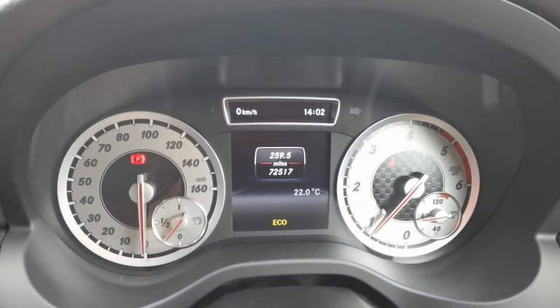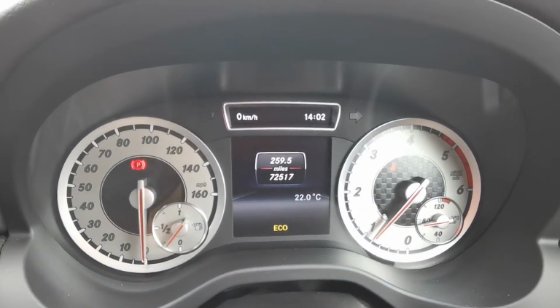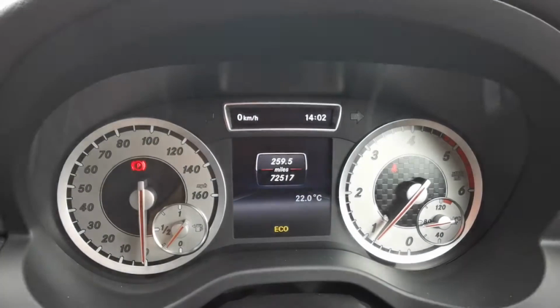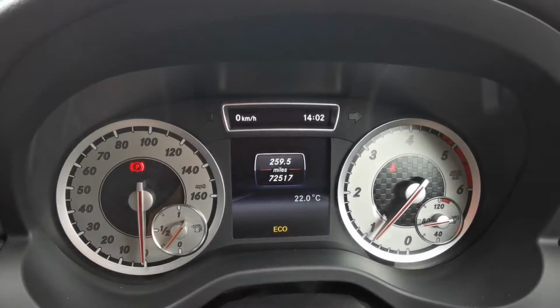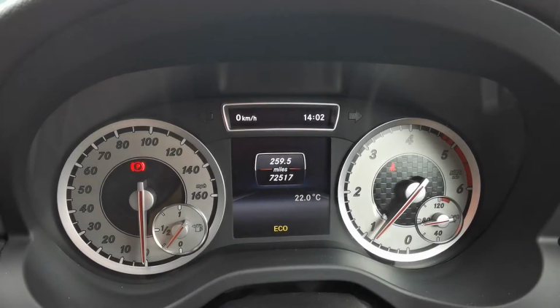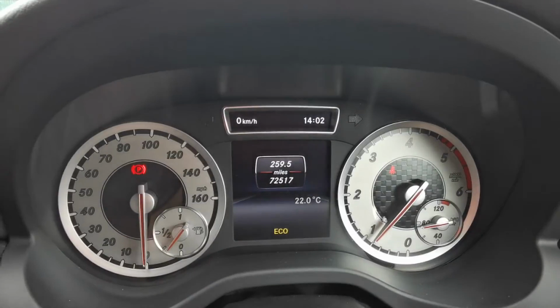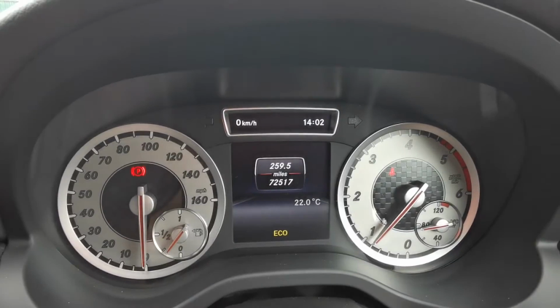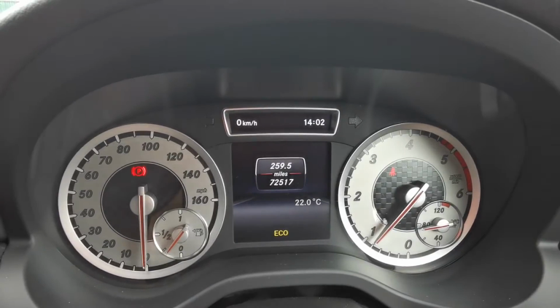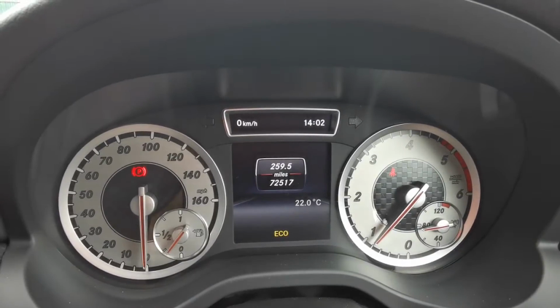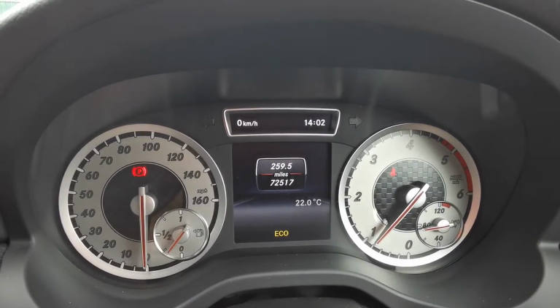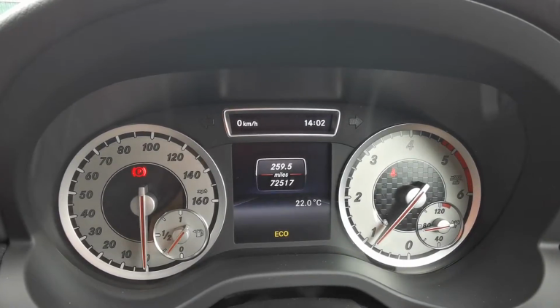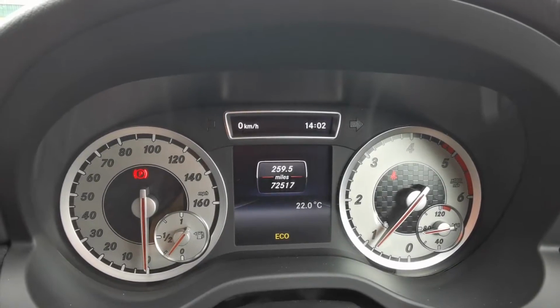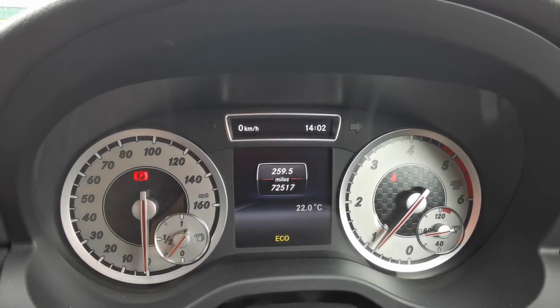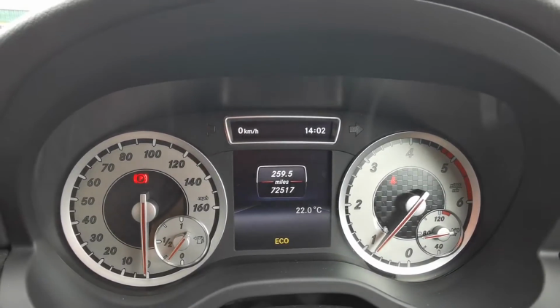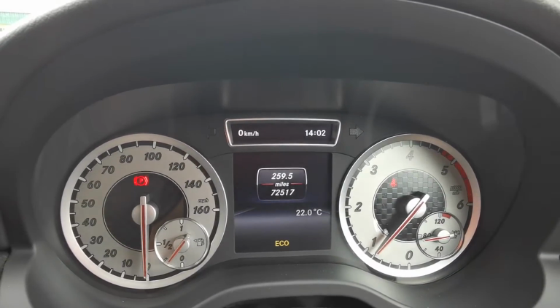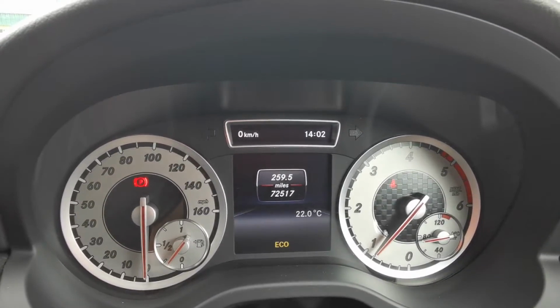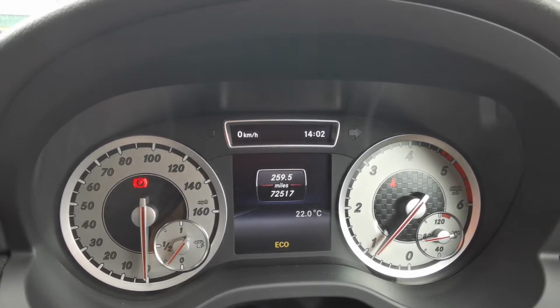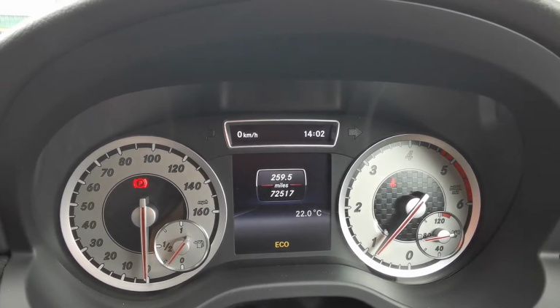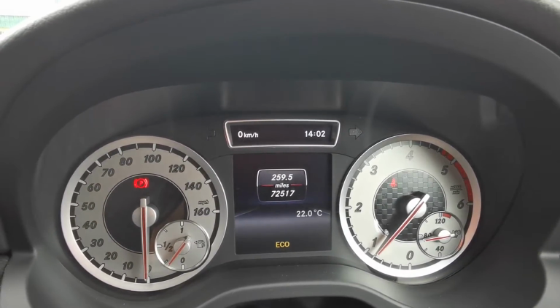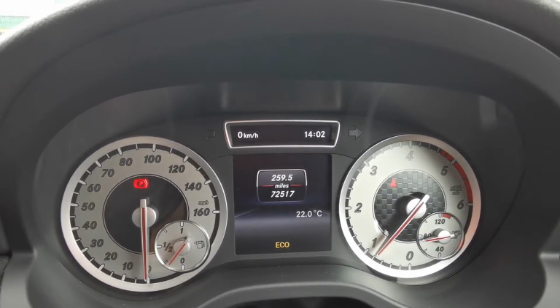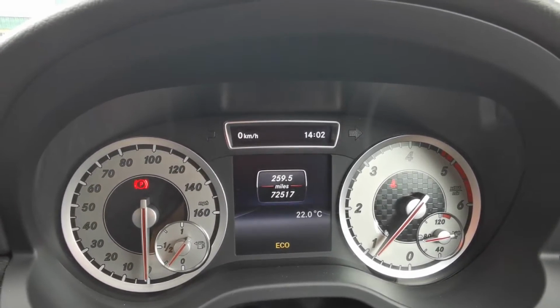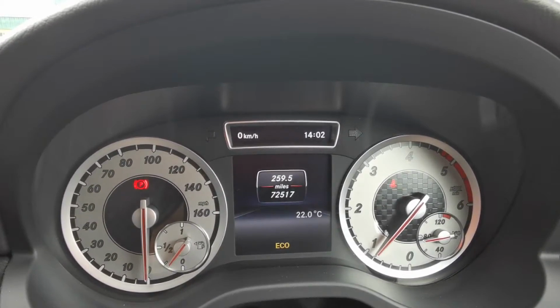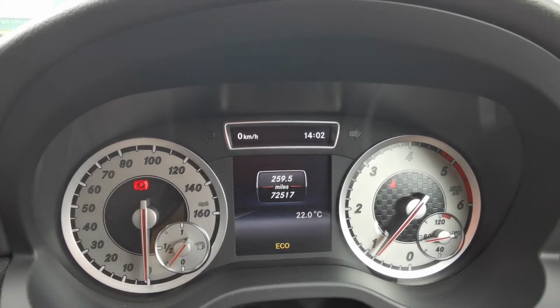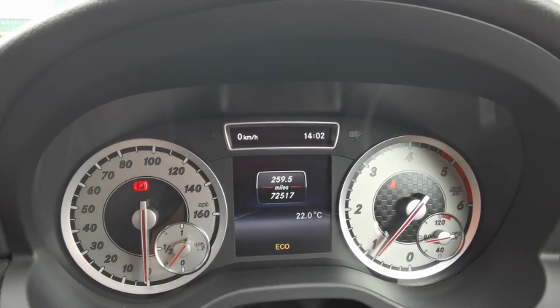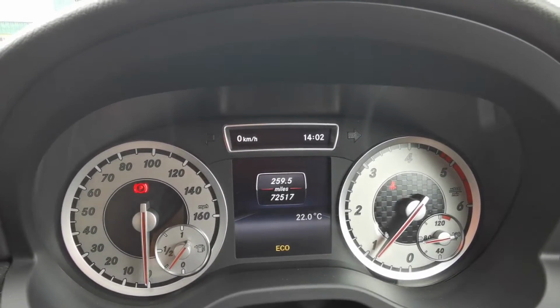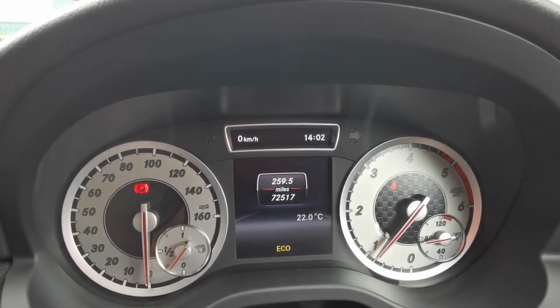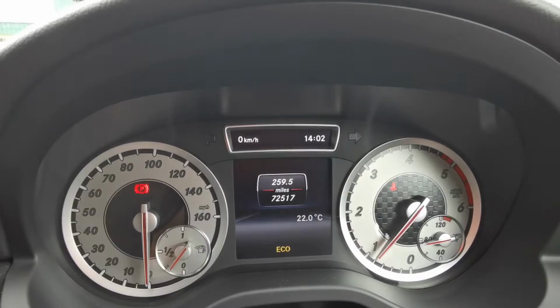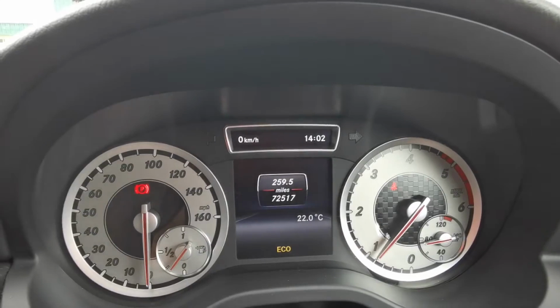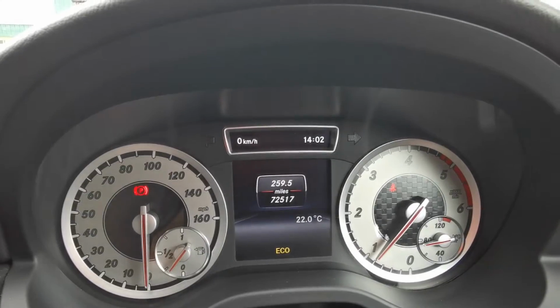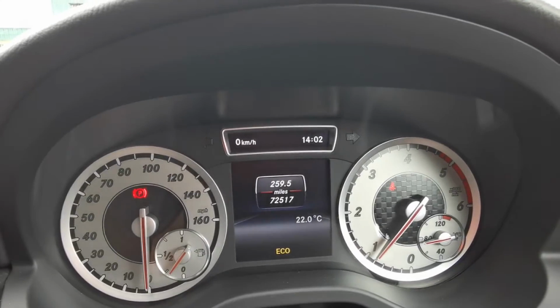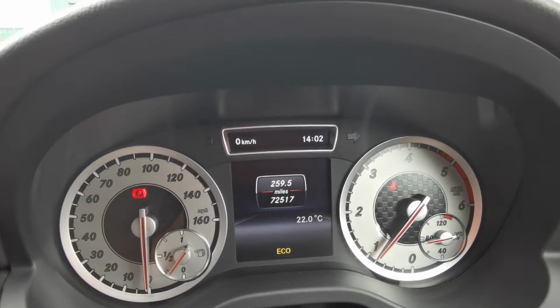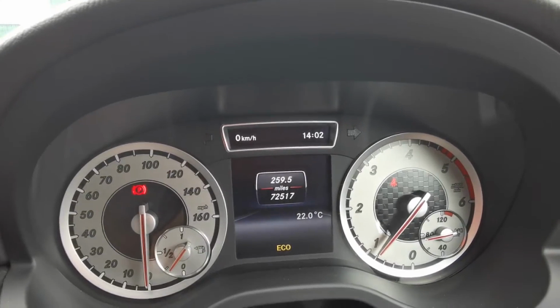It's the newer style digital dash in the centre there. As you can see, the mileage is displayed — 72,517.